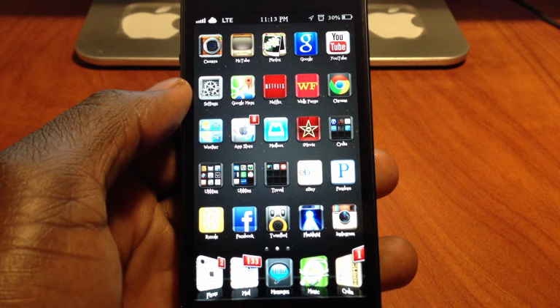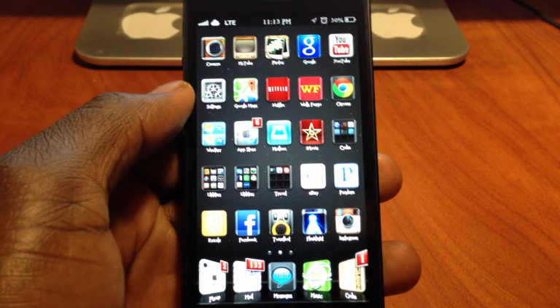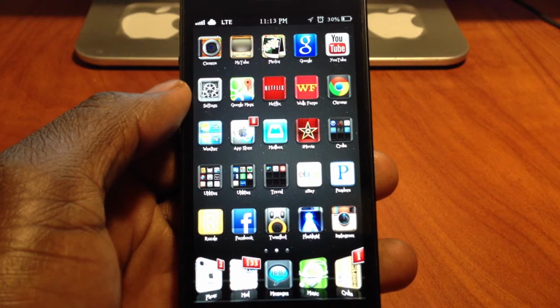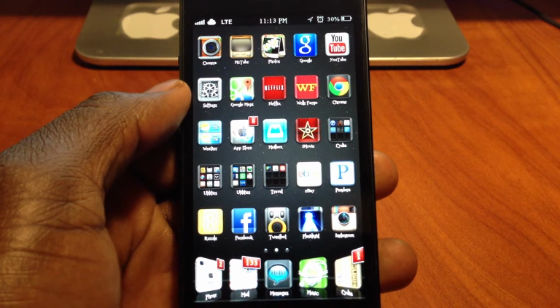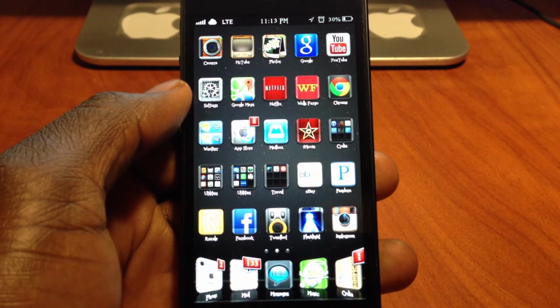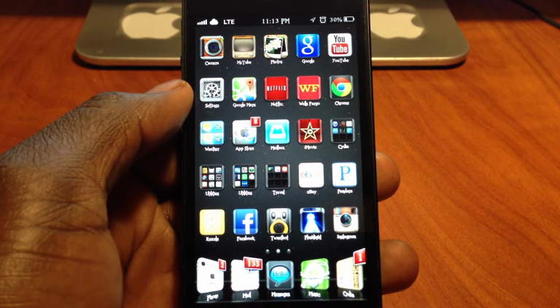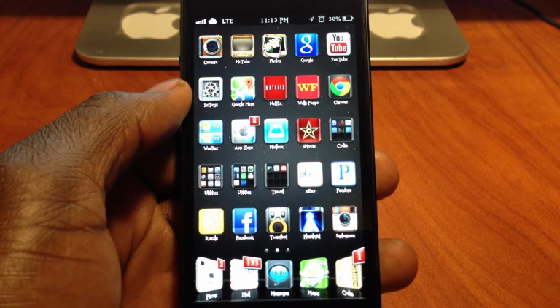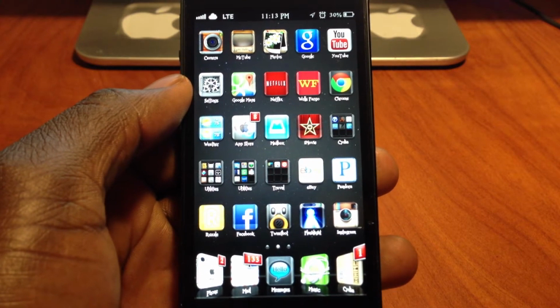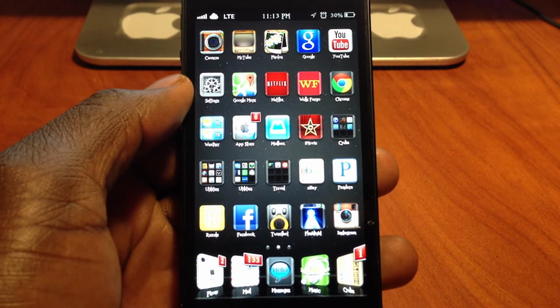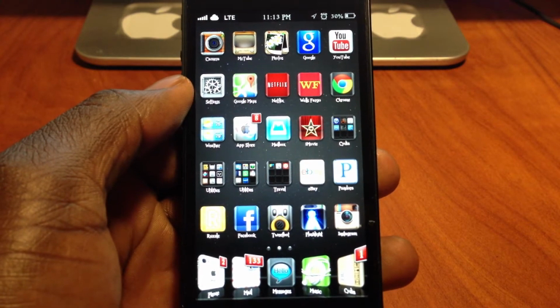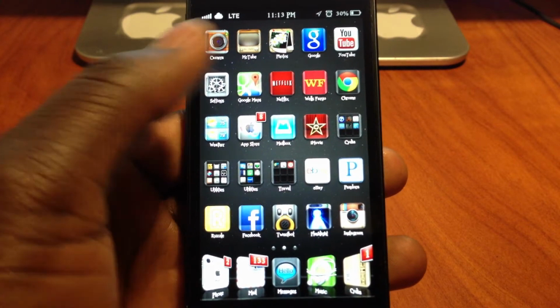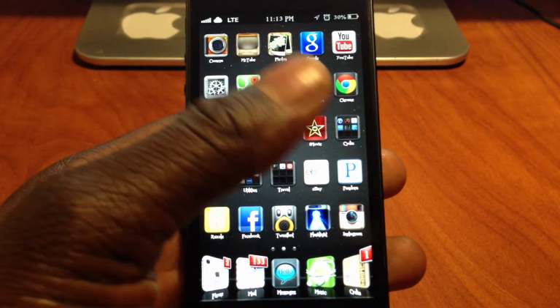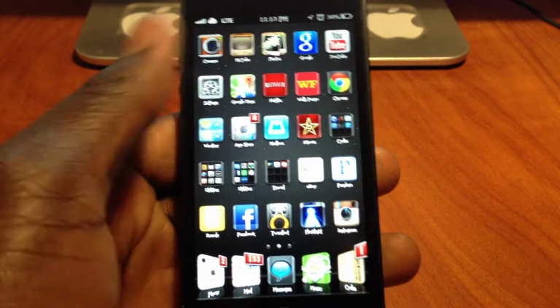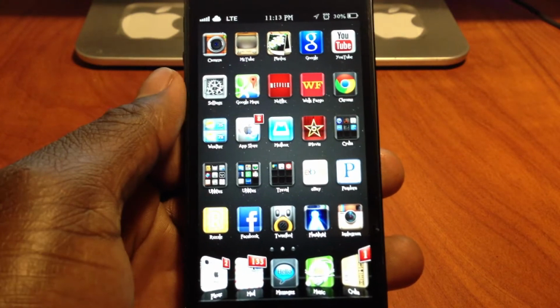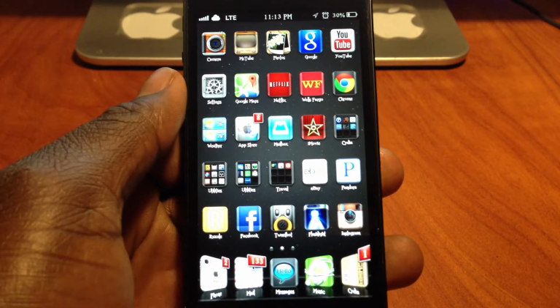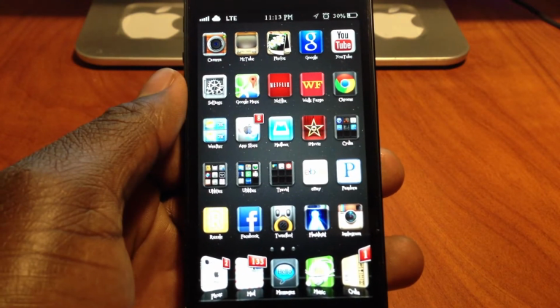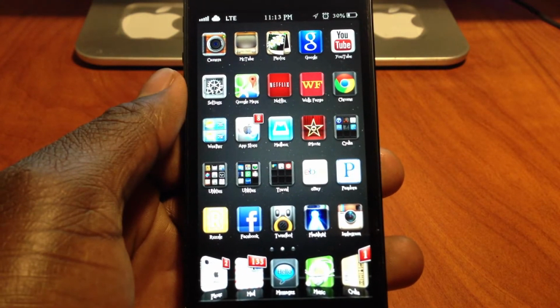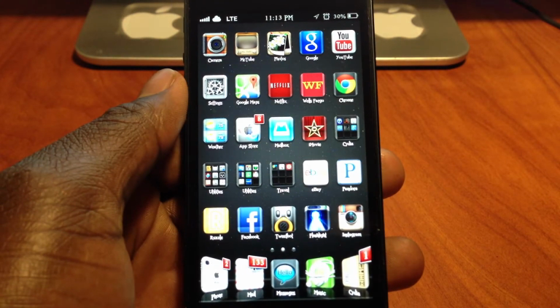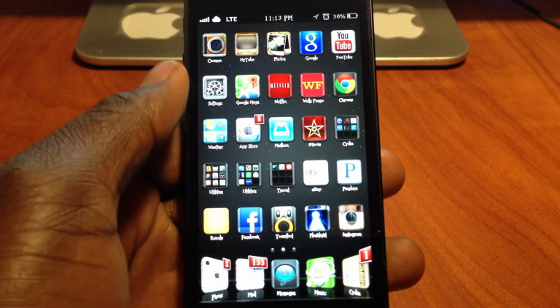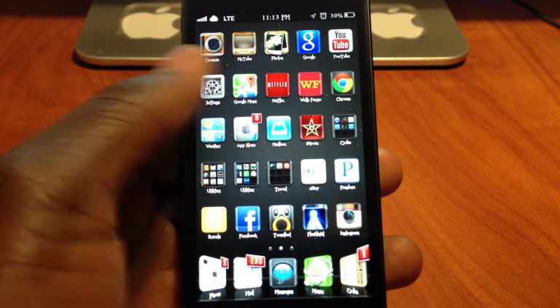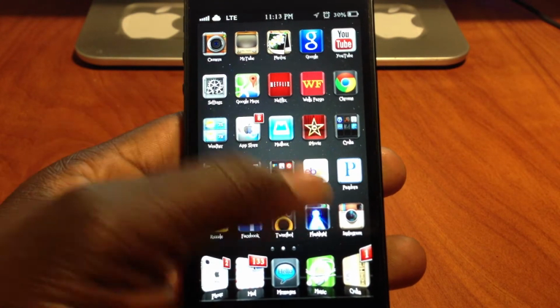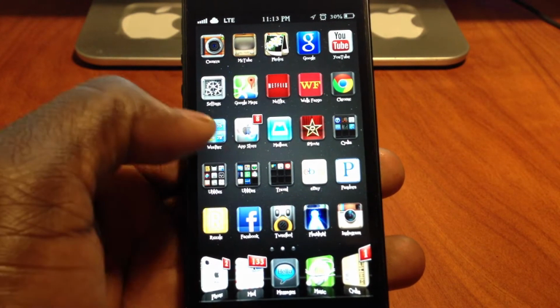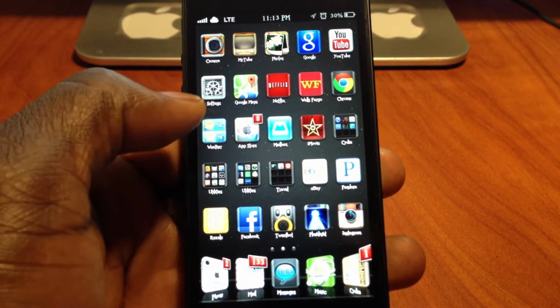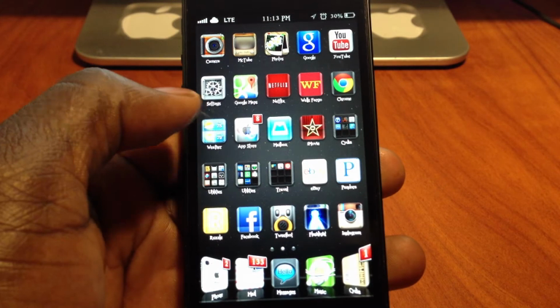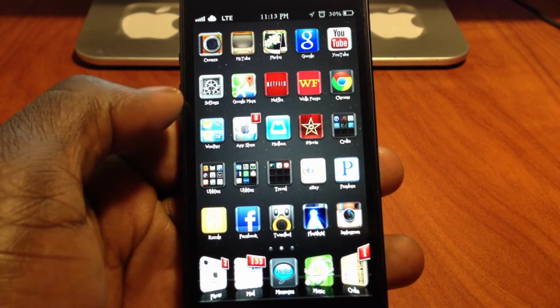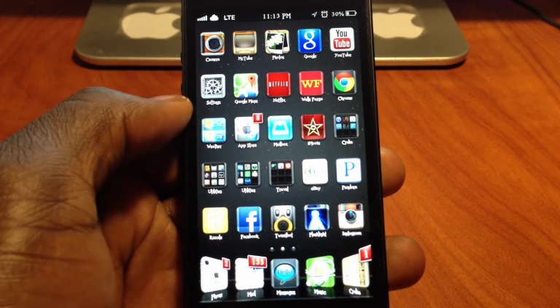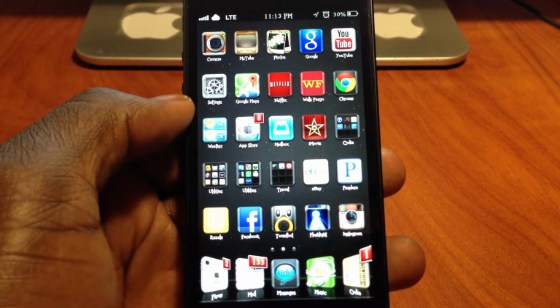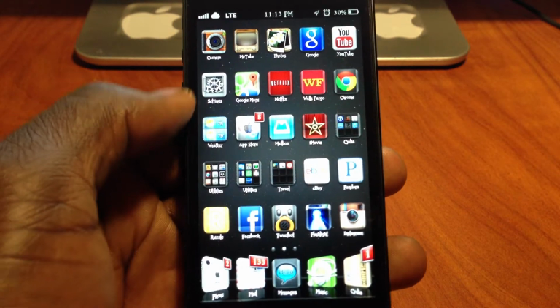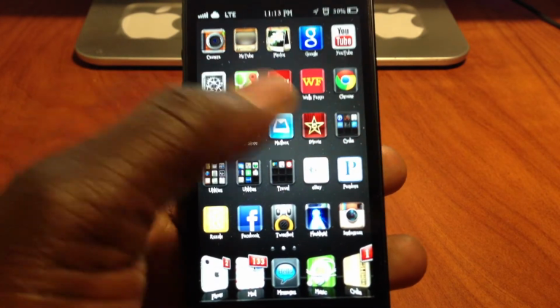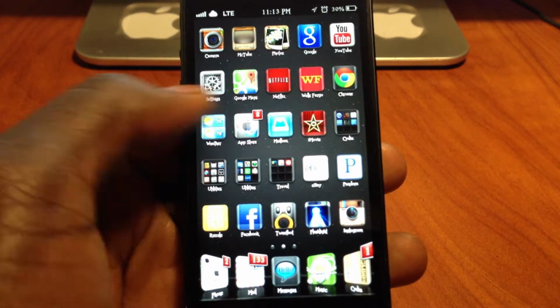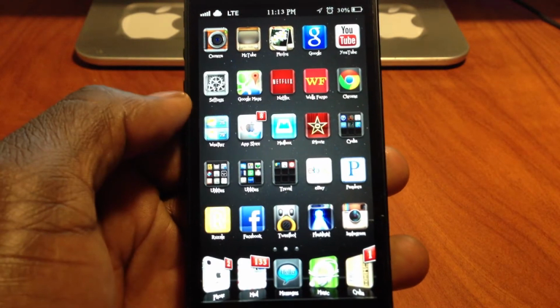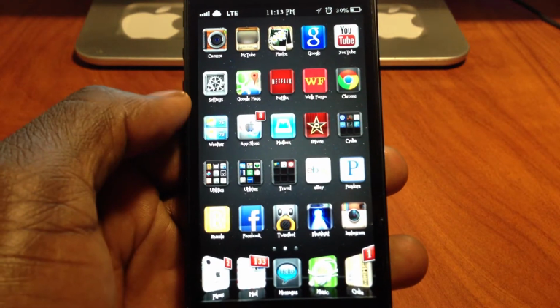What's up YouTube, this is Prinsley ATP 101. I made a fun video for you guys showing you guys how to make your jailbroken device do the Harlem Shake.